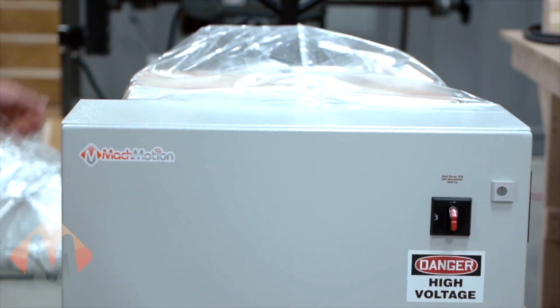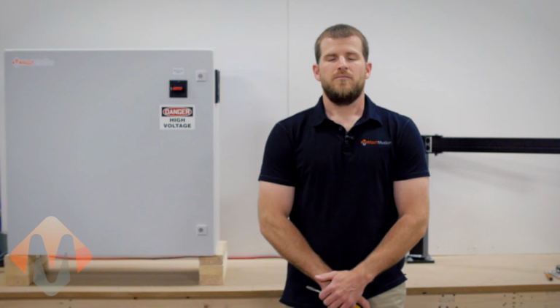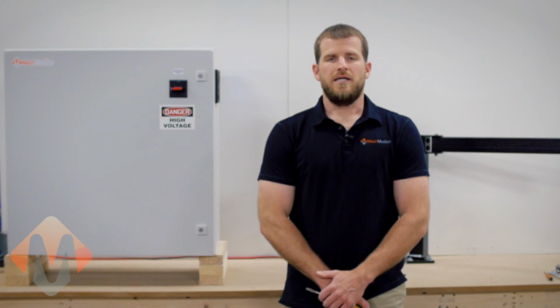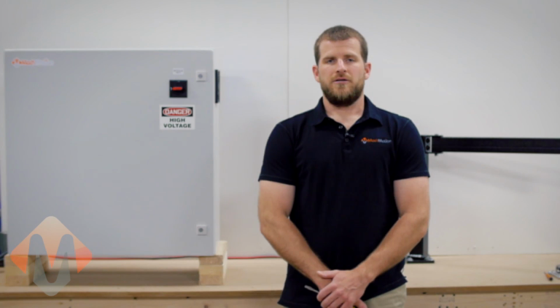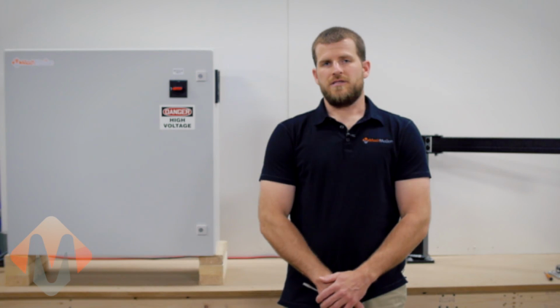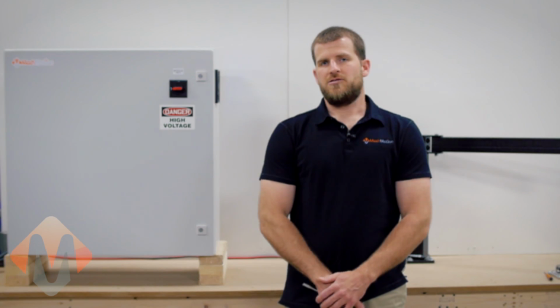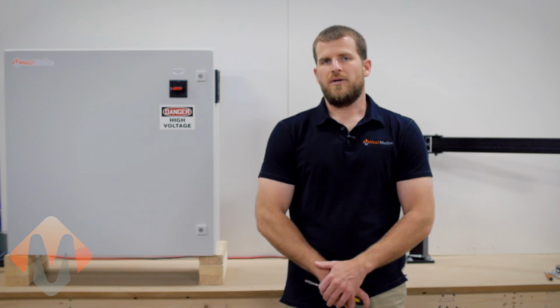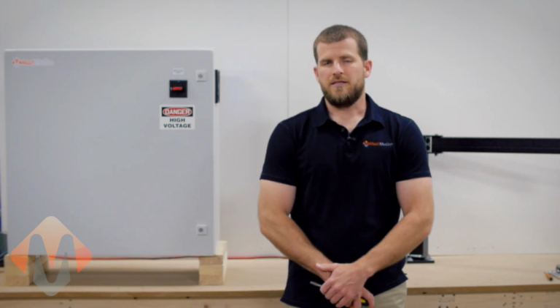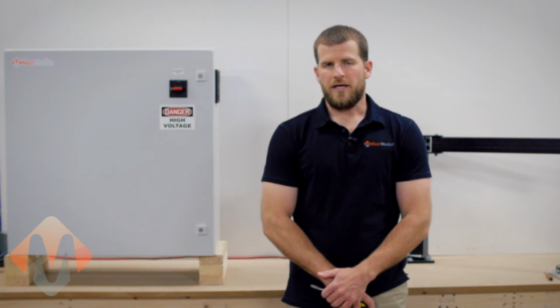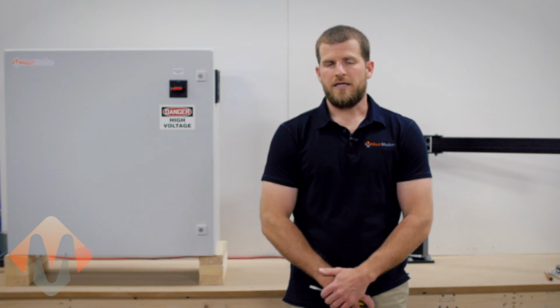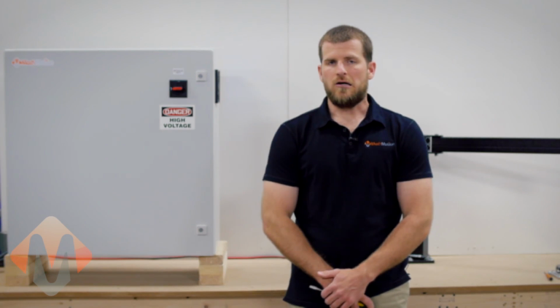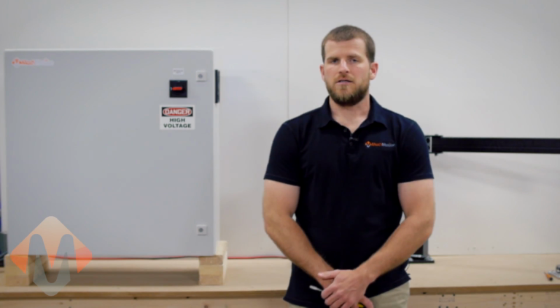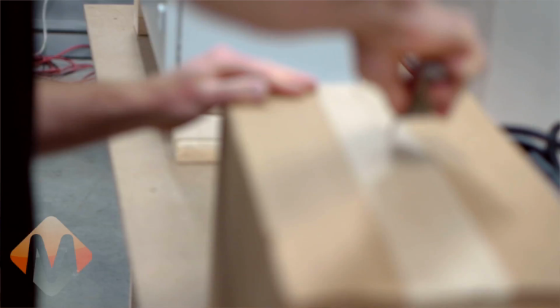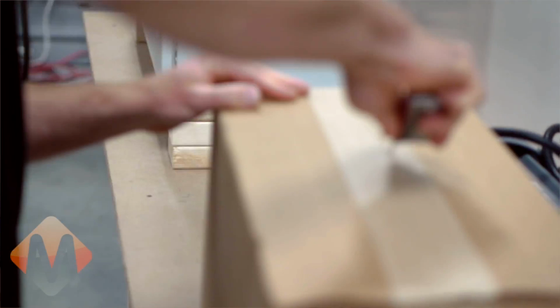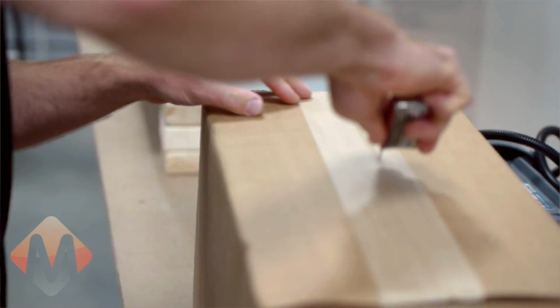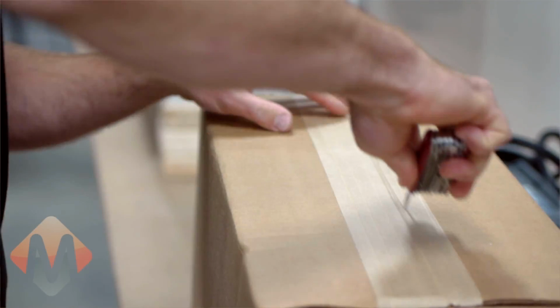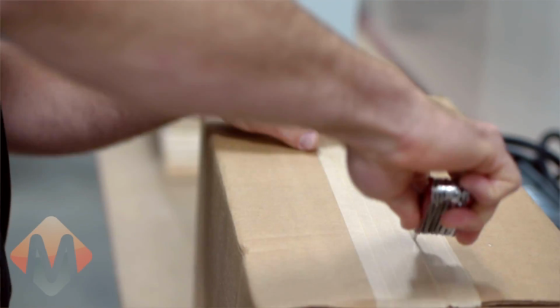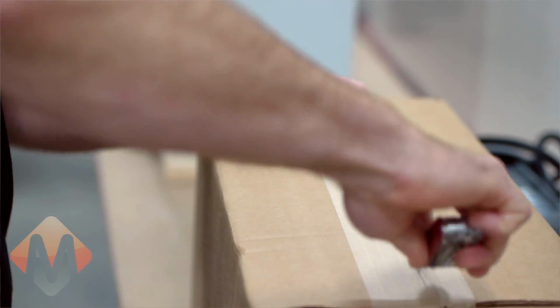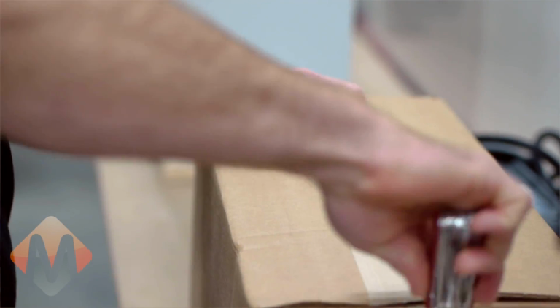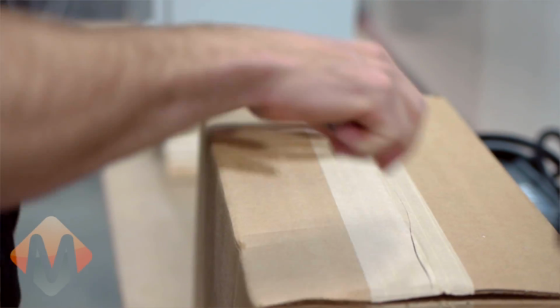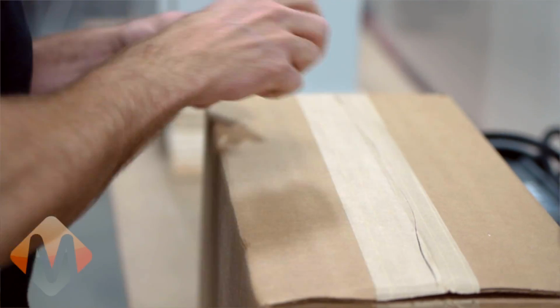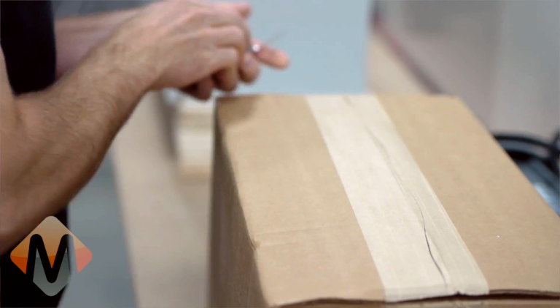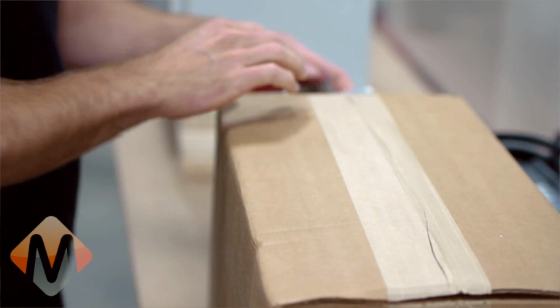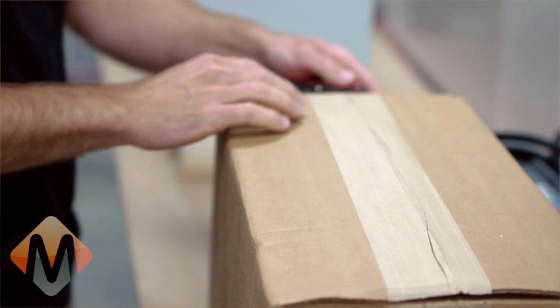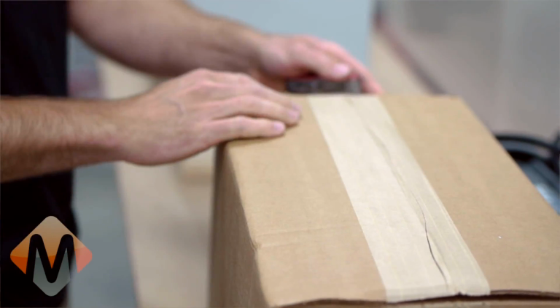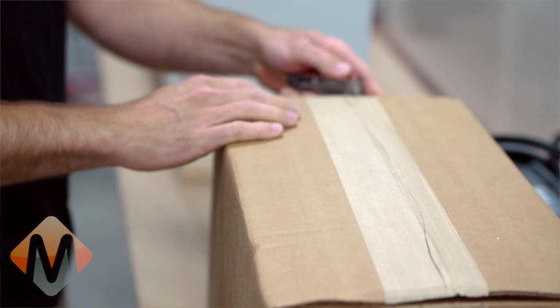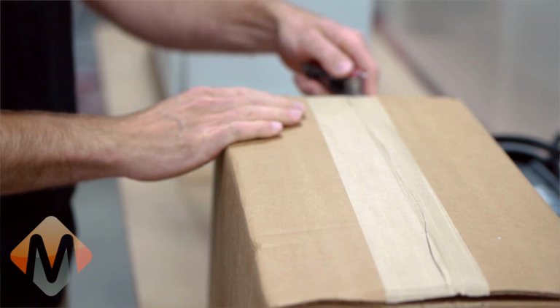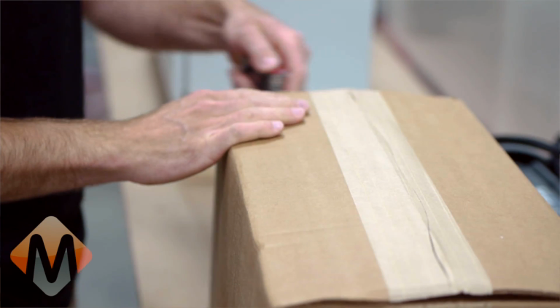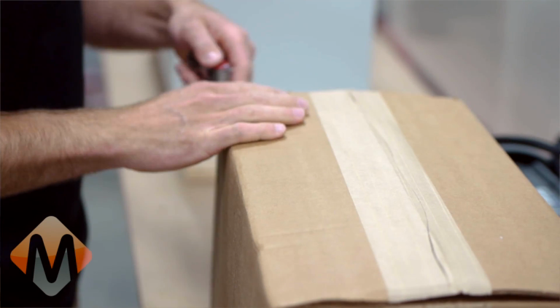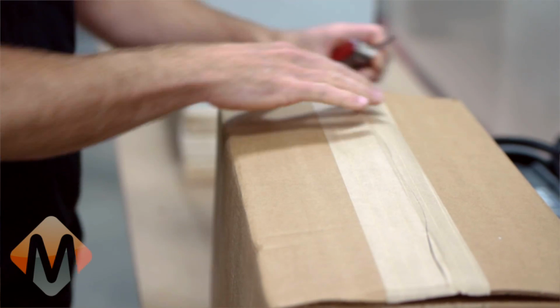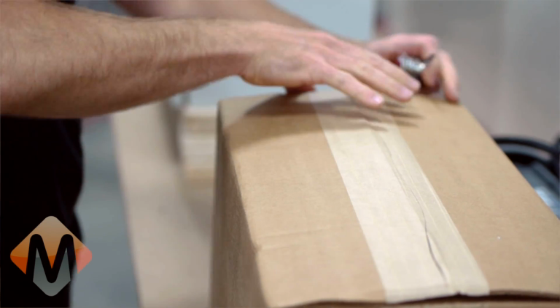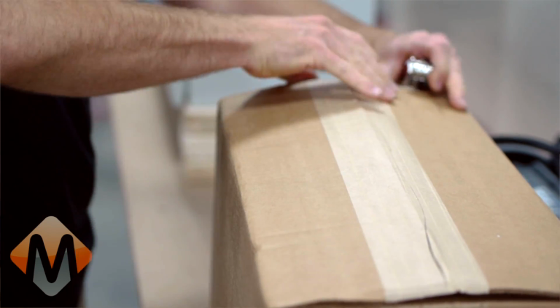Begin your installation by unpacking all components. Please remove the manuals and study them fully.